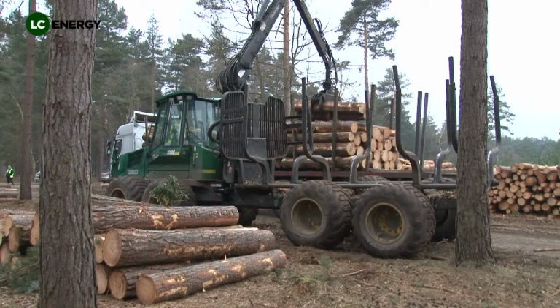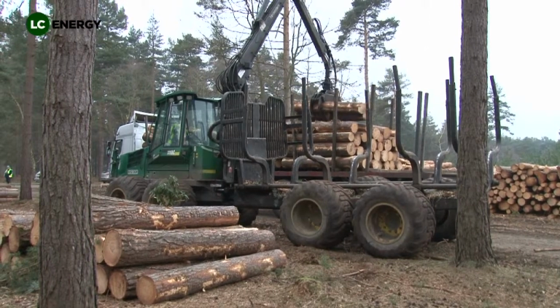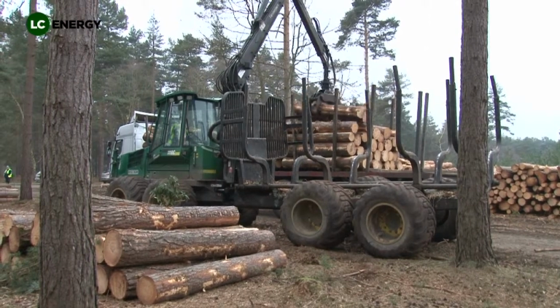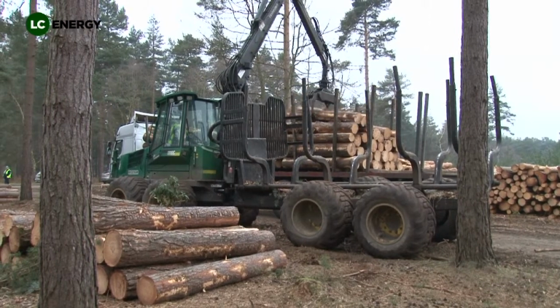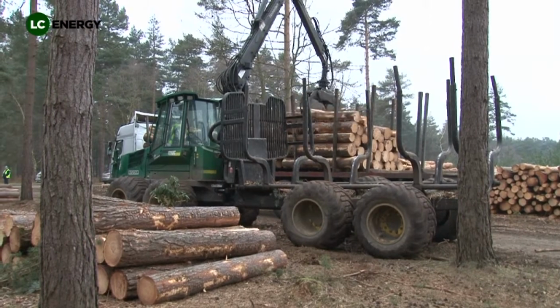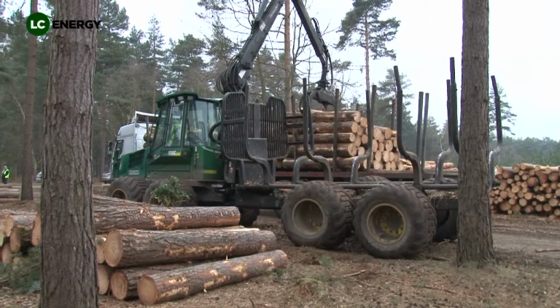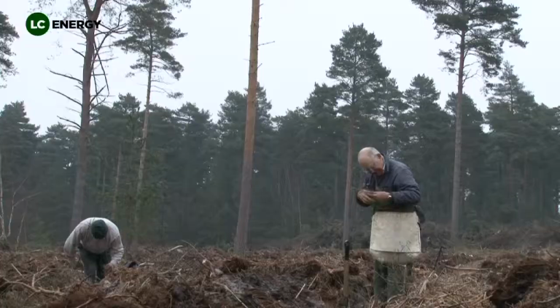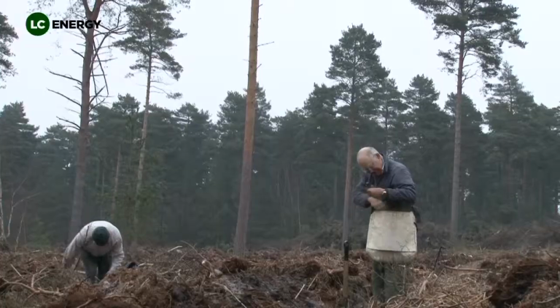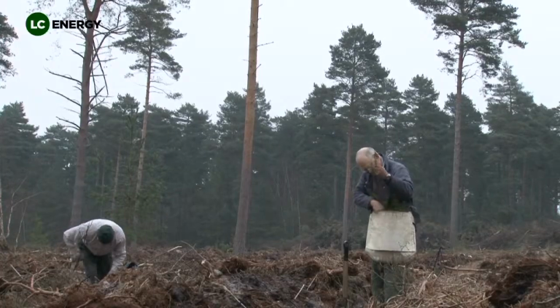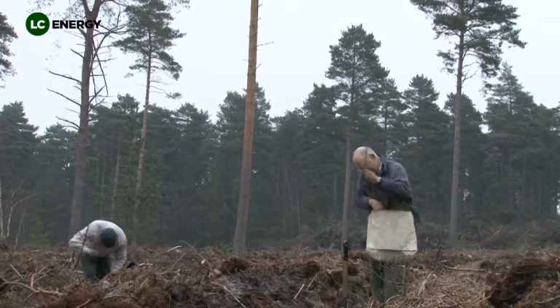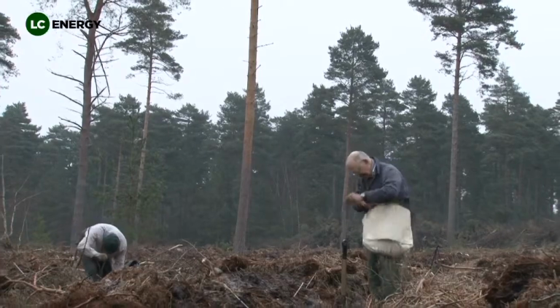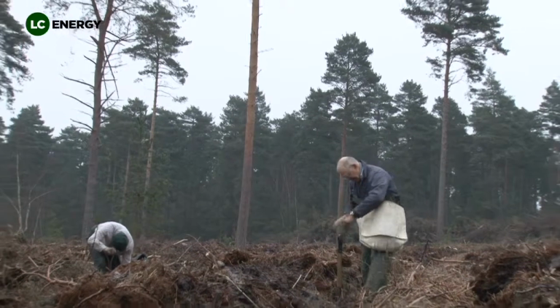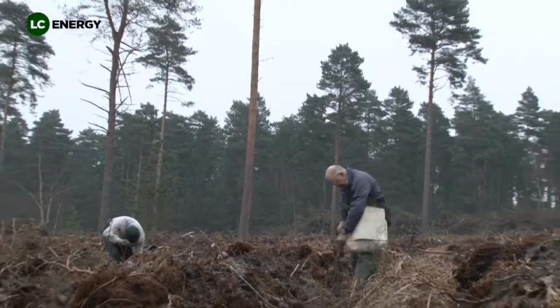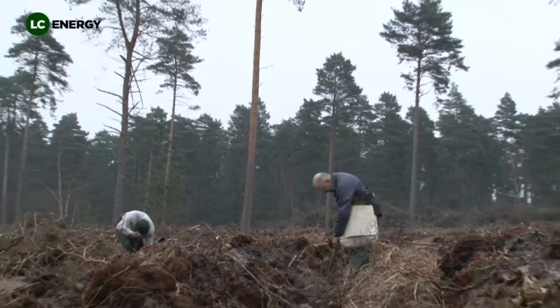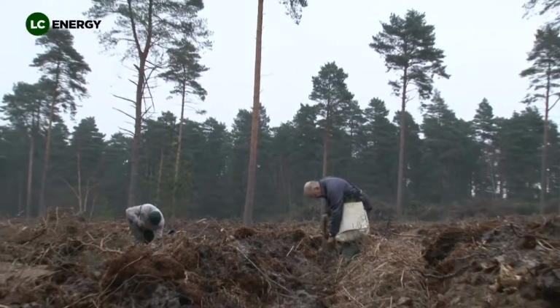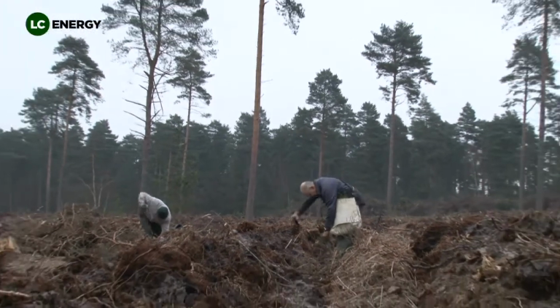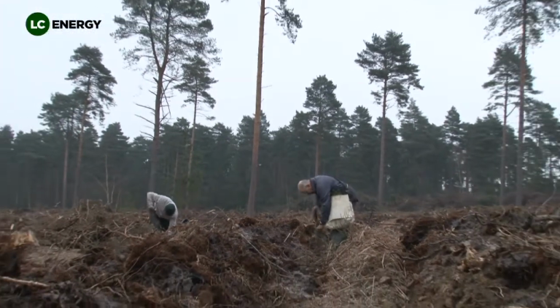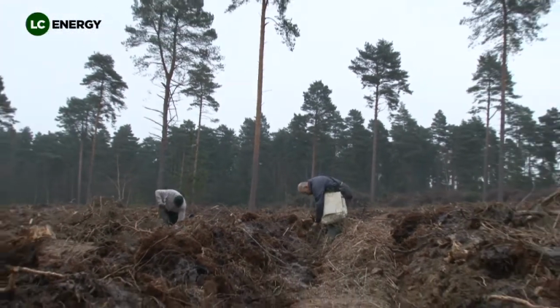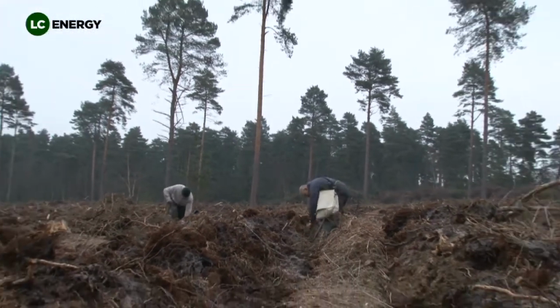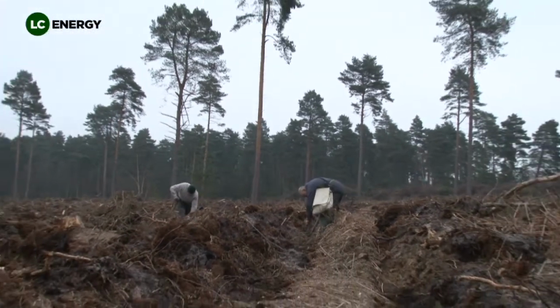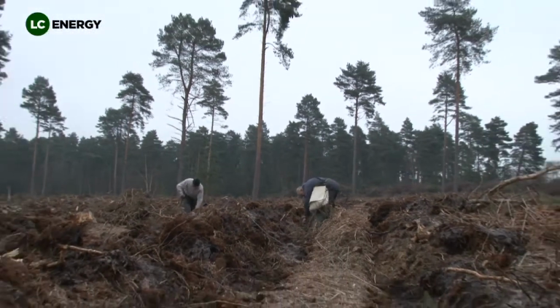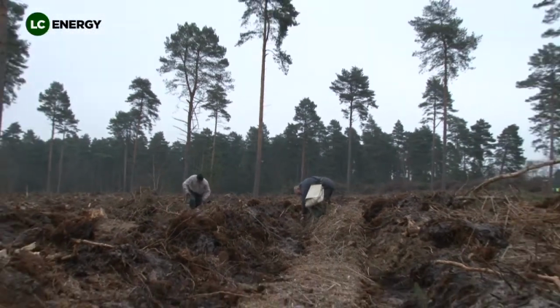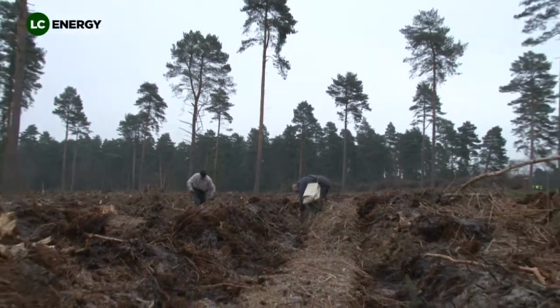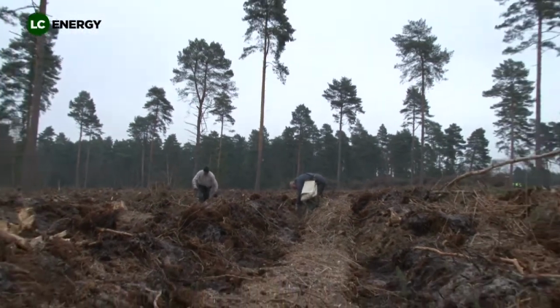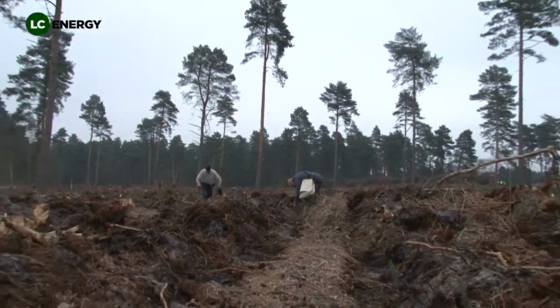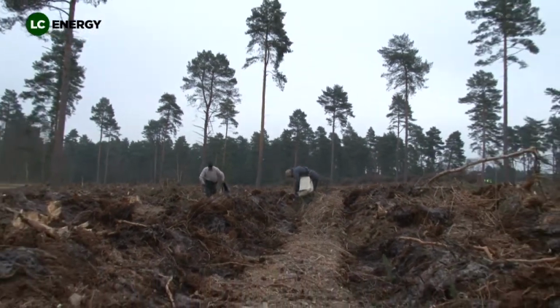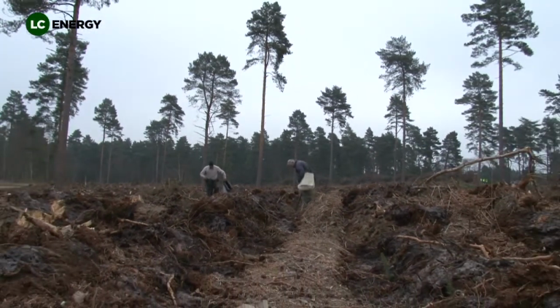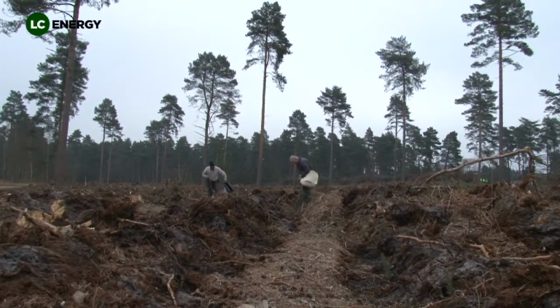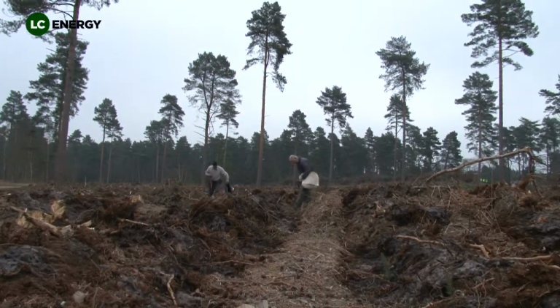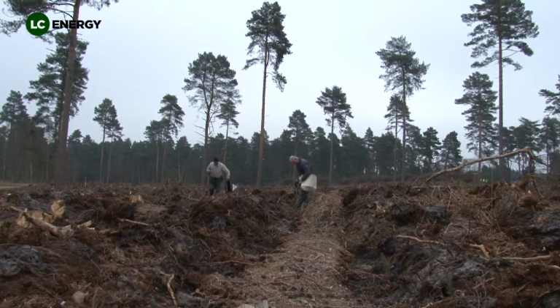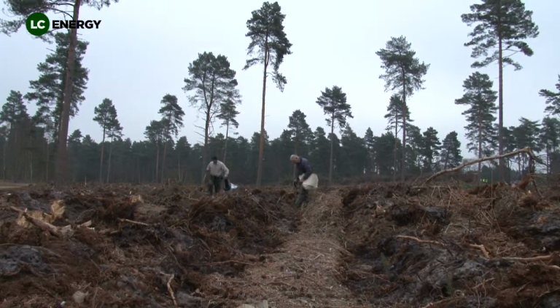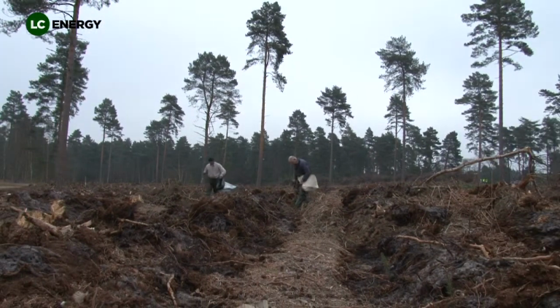By supporting local timber producers, woodland managers and woodland owners, we are investing in our local woodlands for future generations.